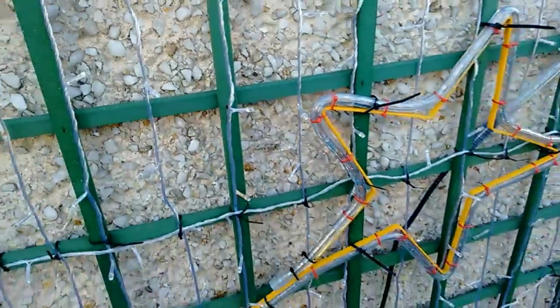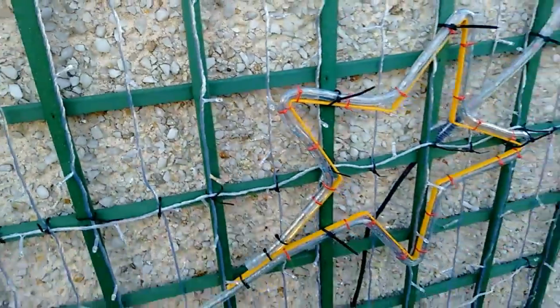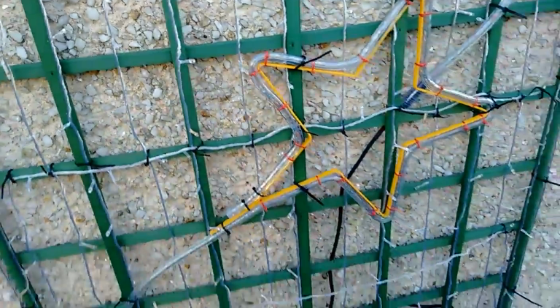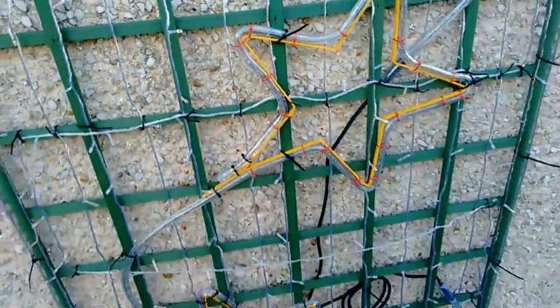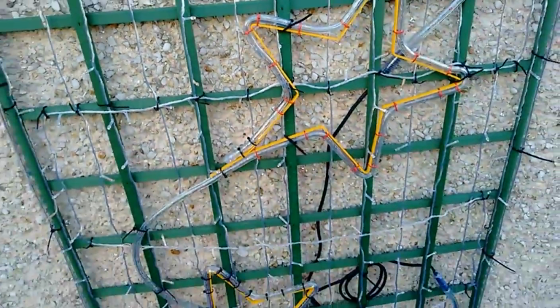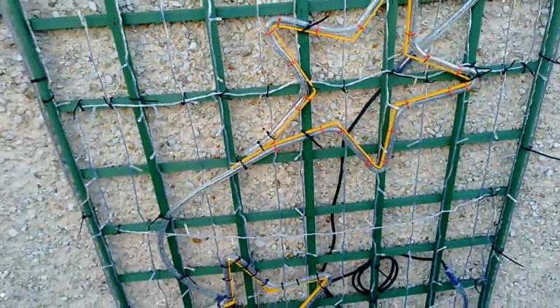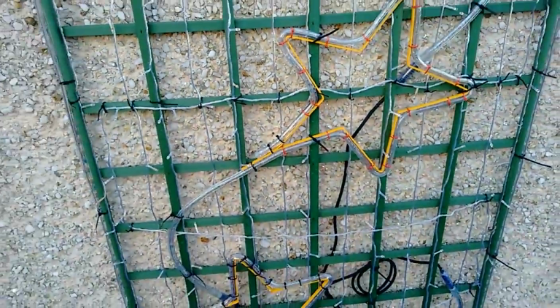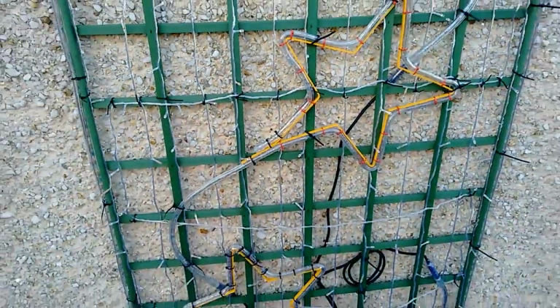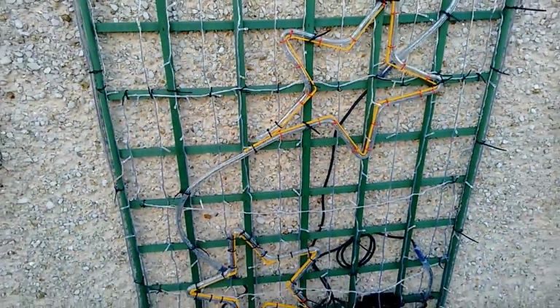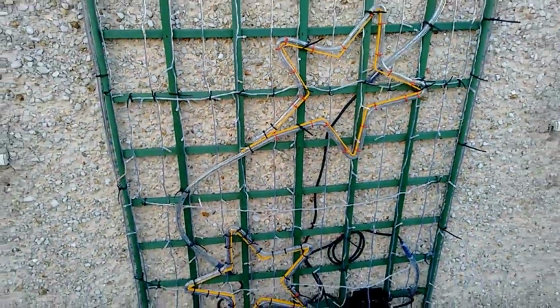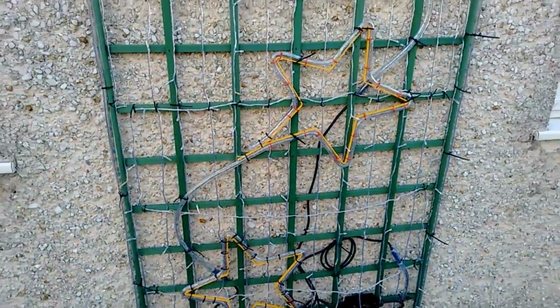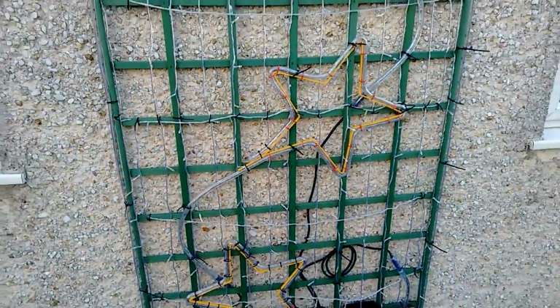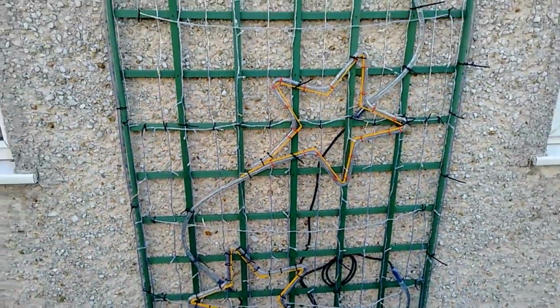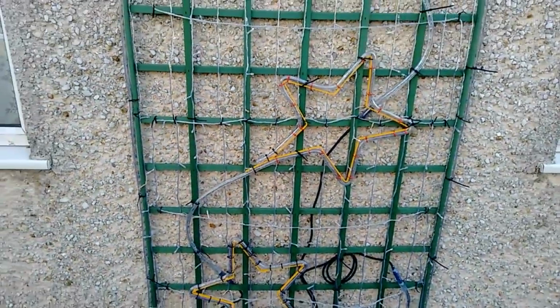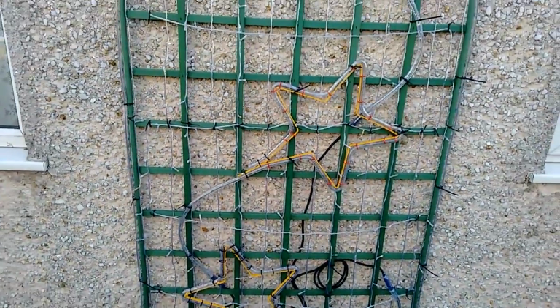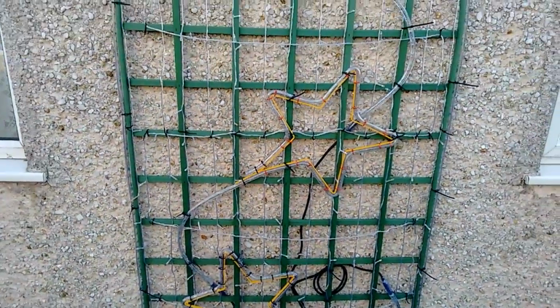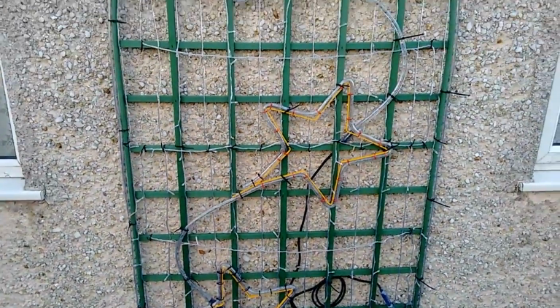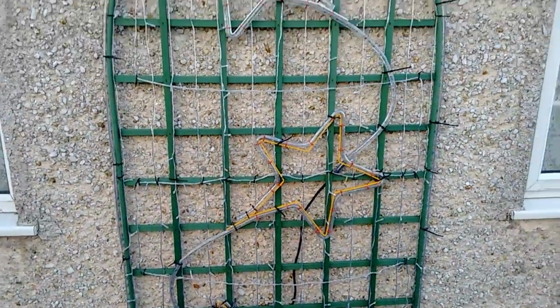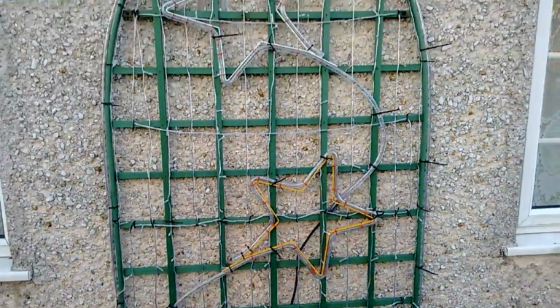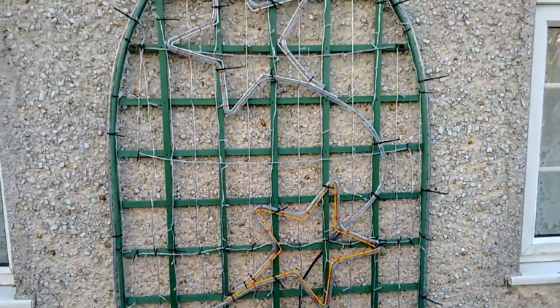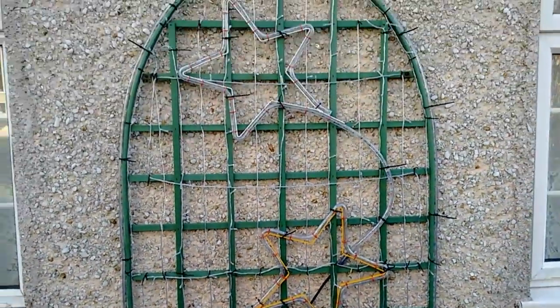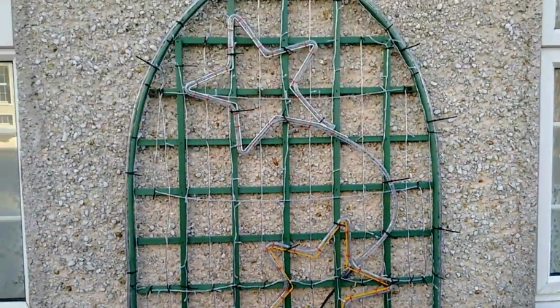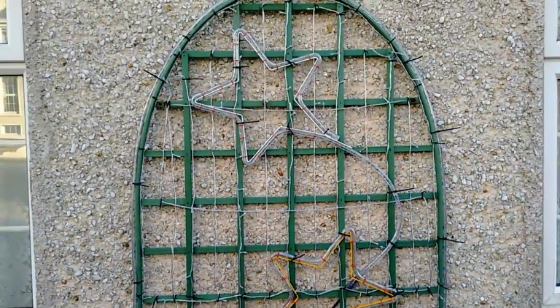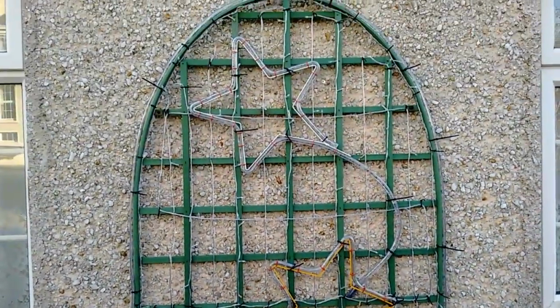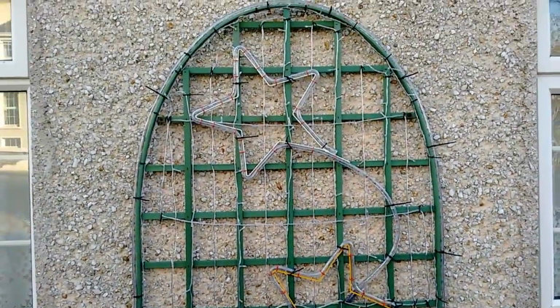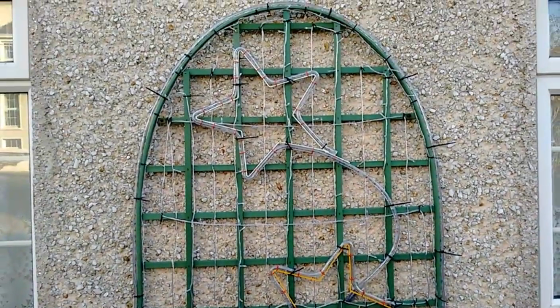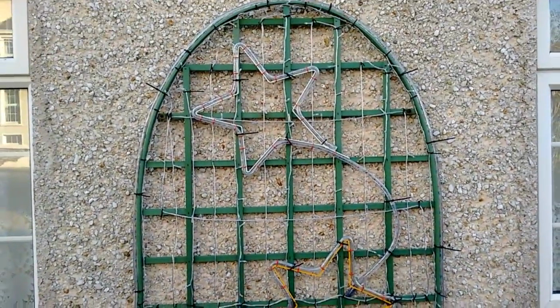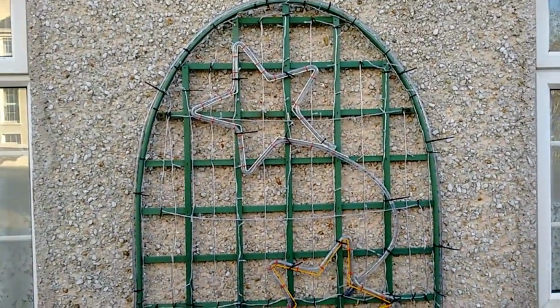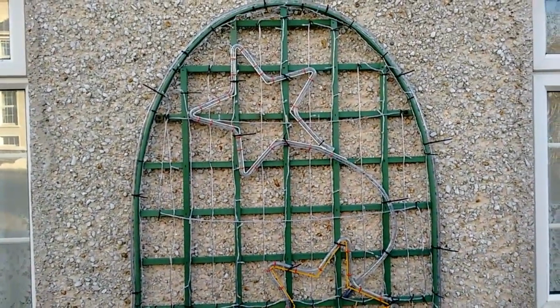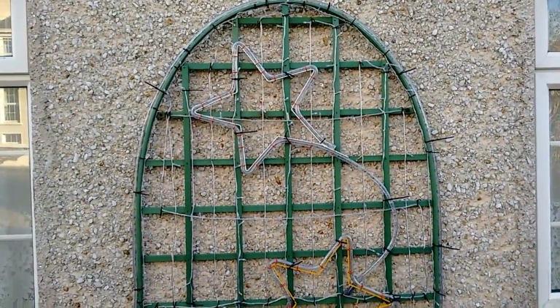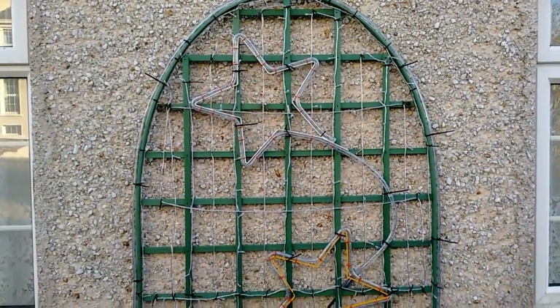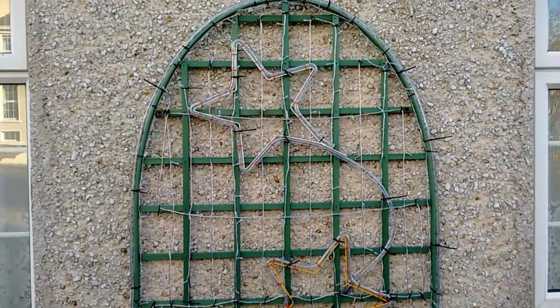Next year I think I'll do something different with the same frame, because I quite like the way it turned out. It looked pretty good.